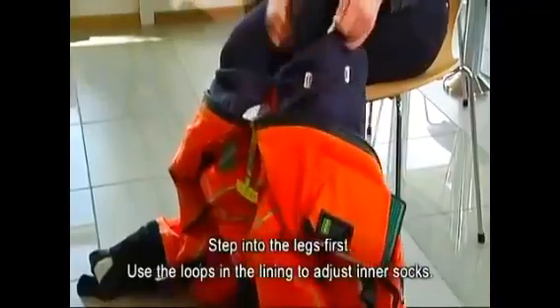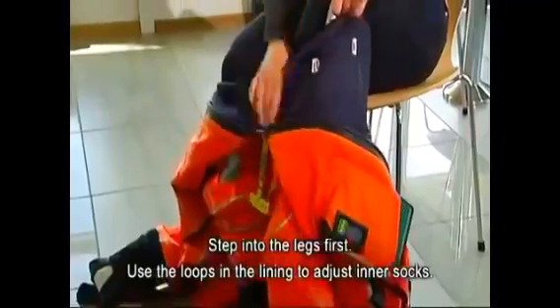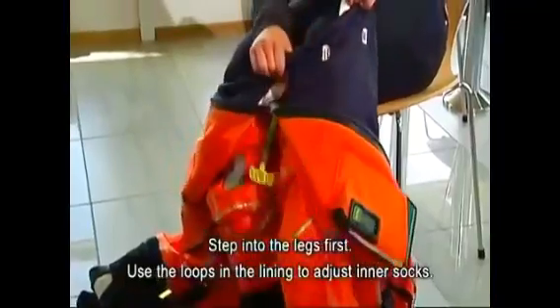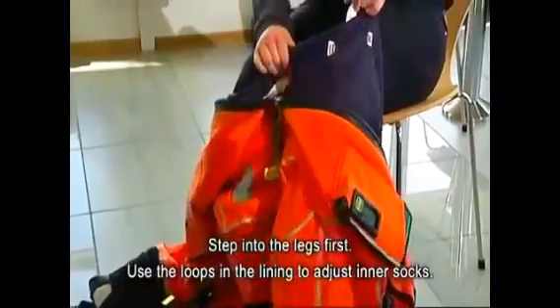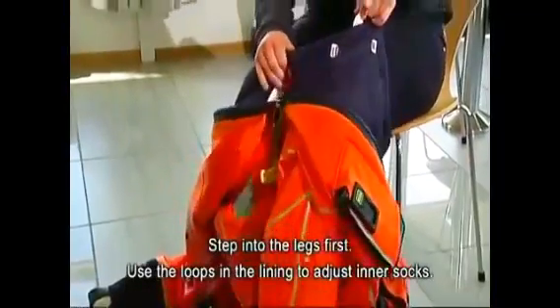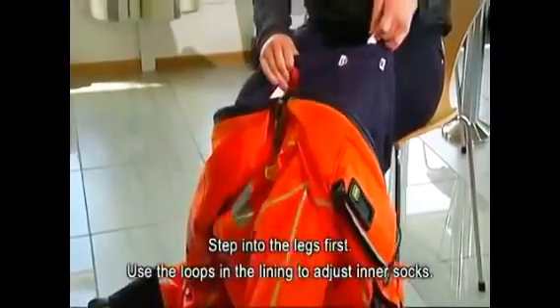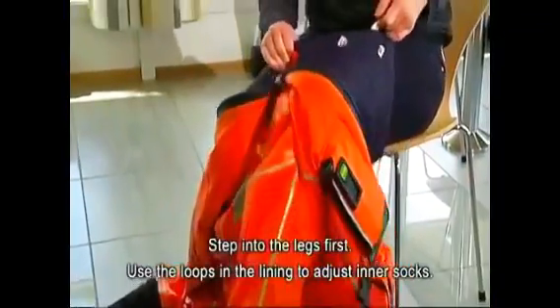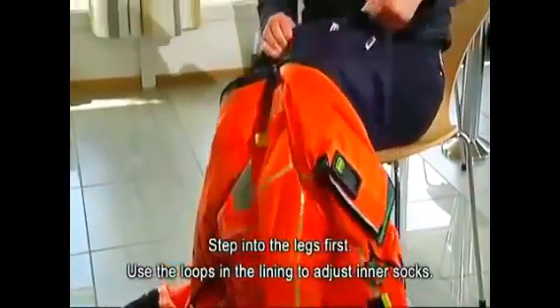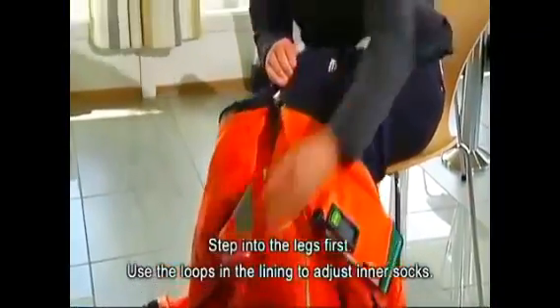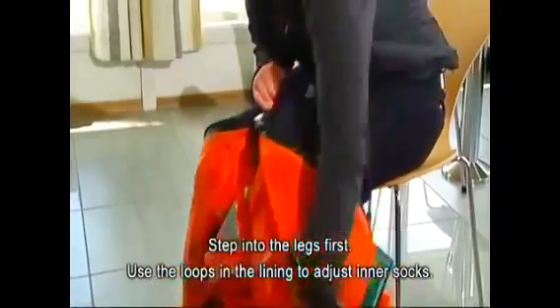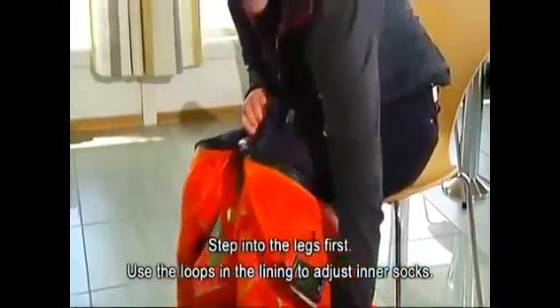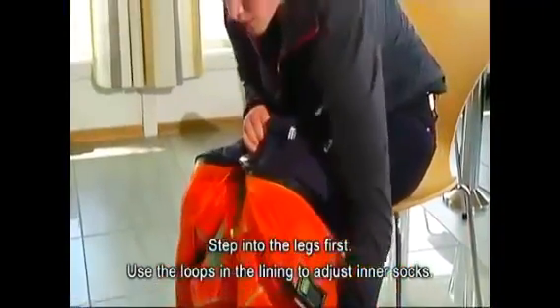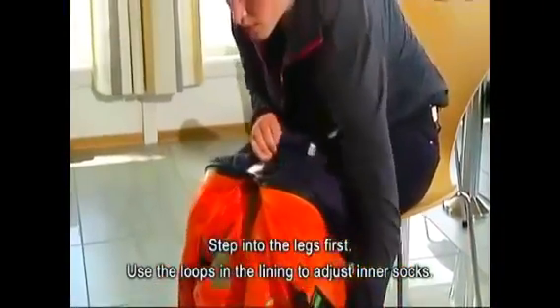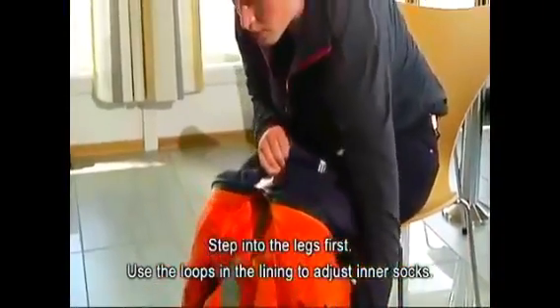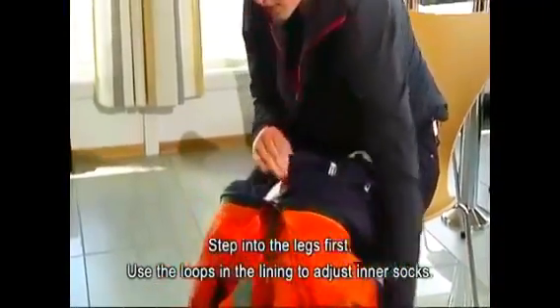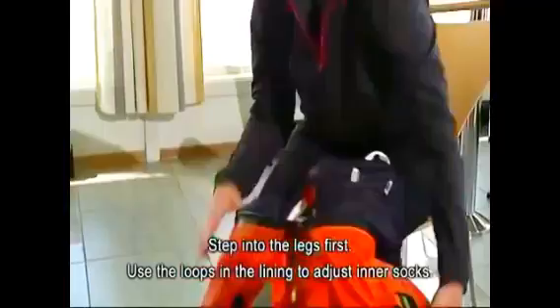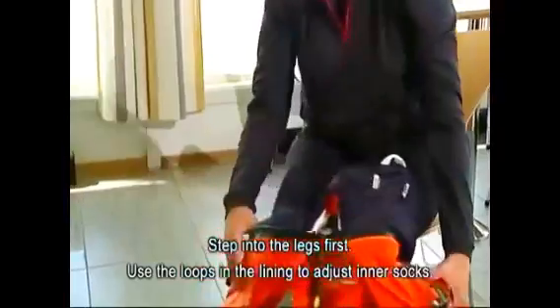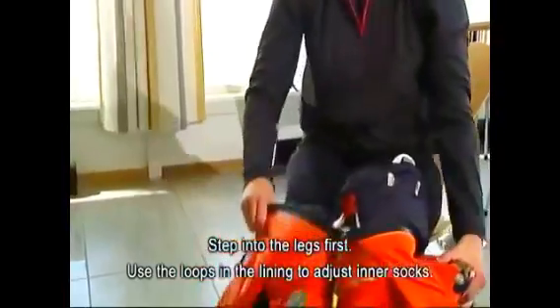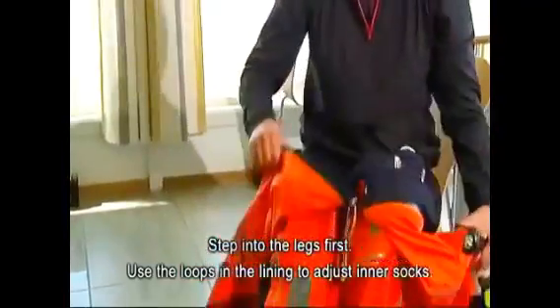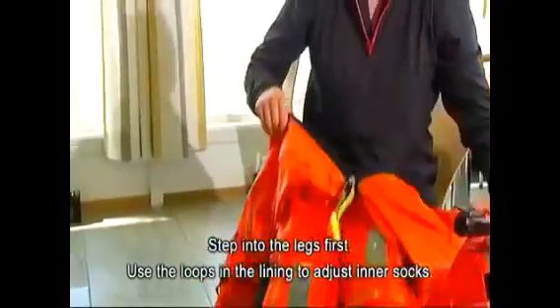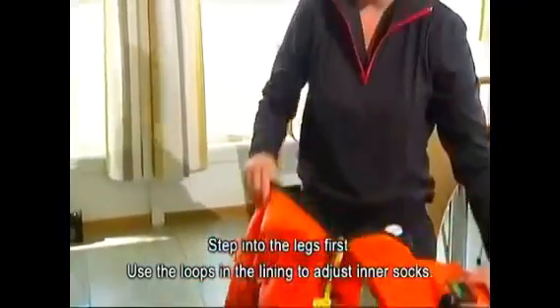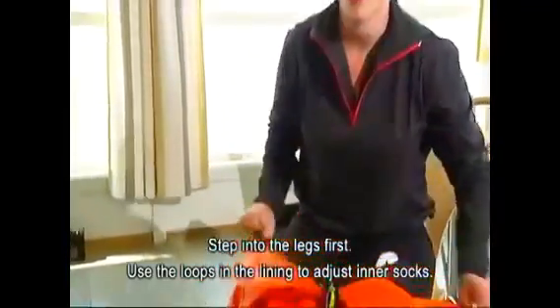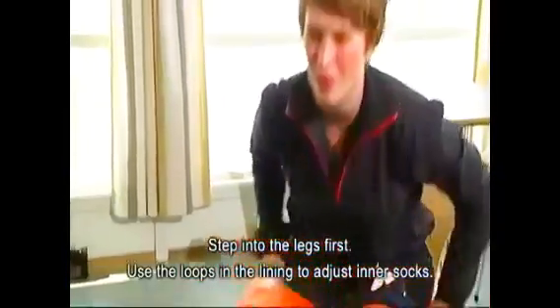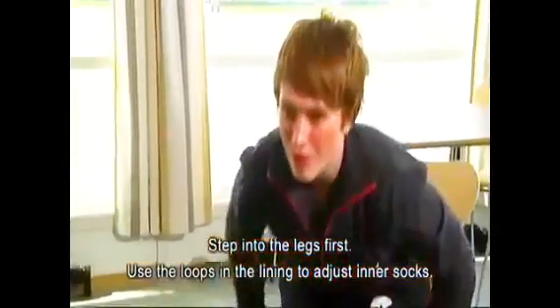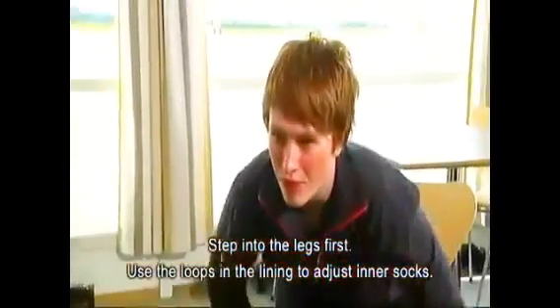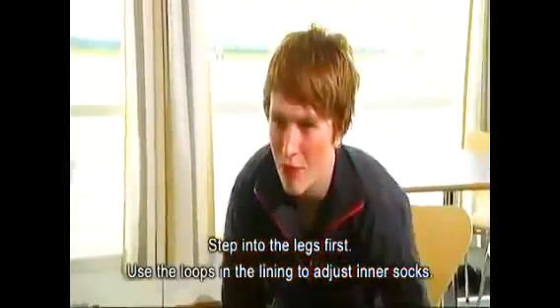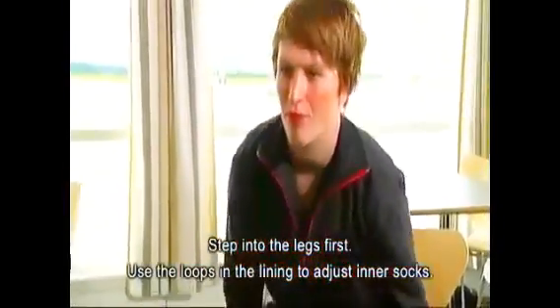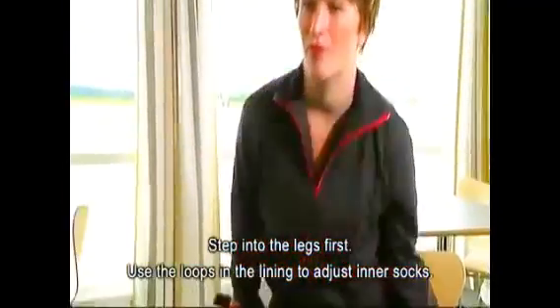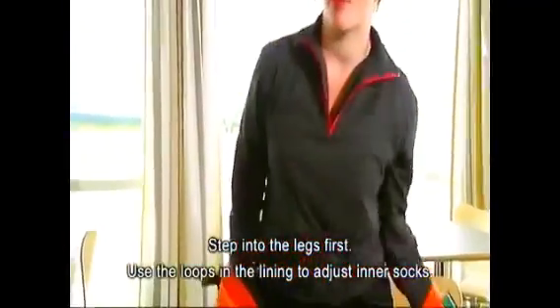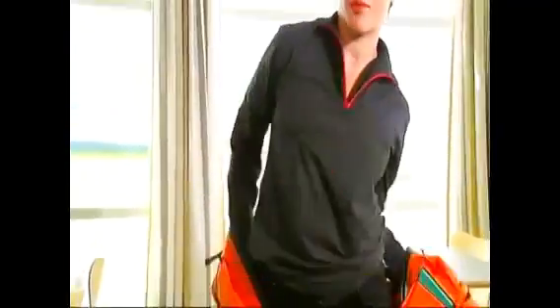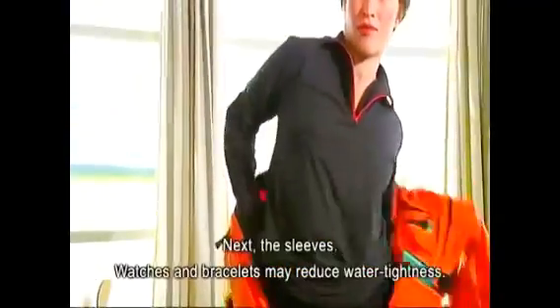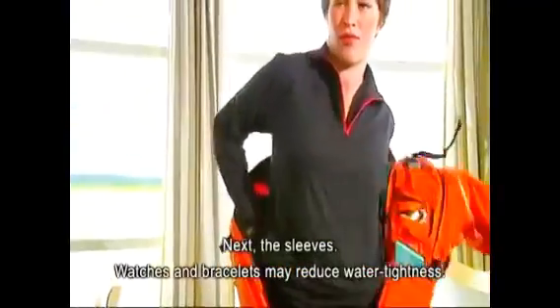Step into the legs first. Use the loops in the lining to adjust inner socks.